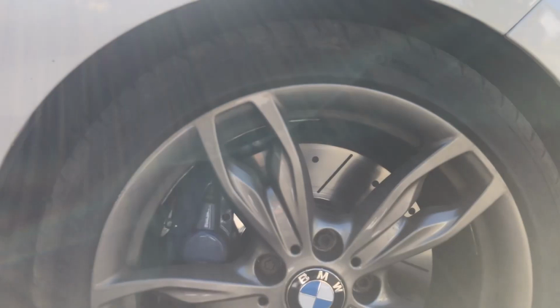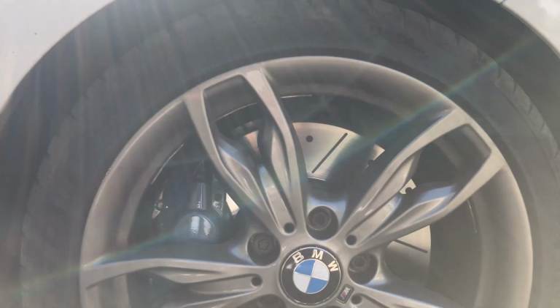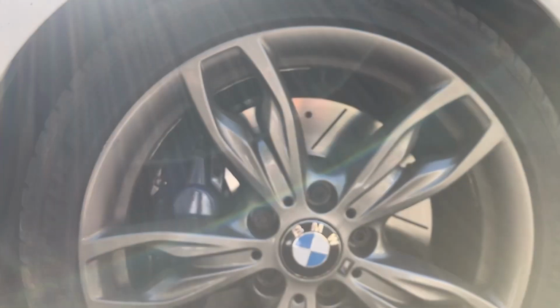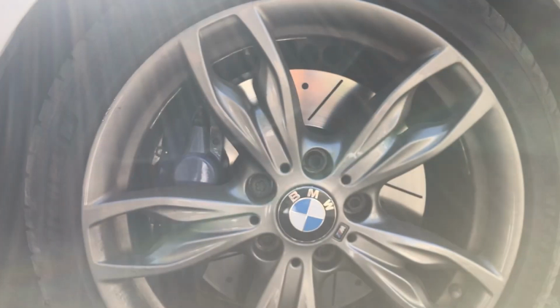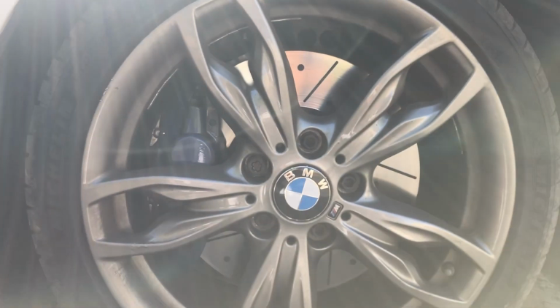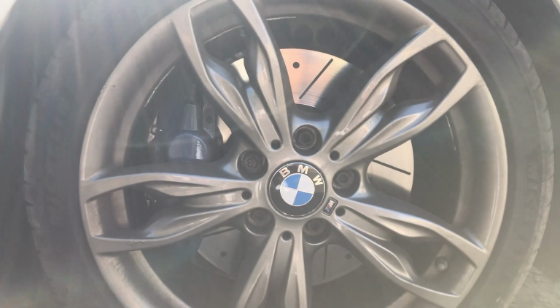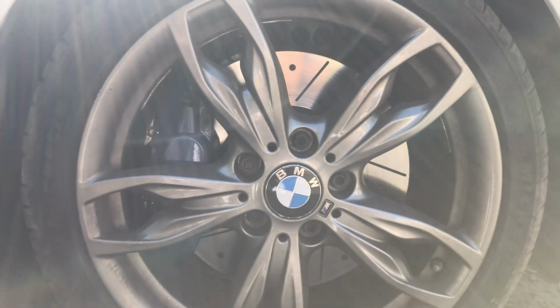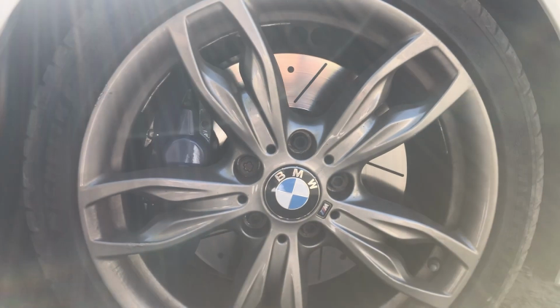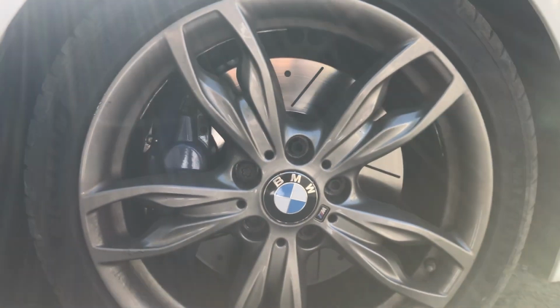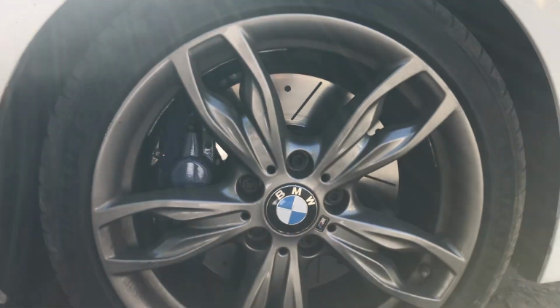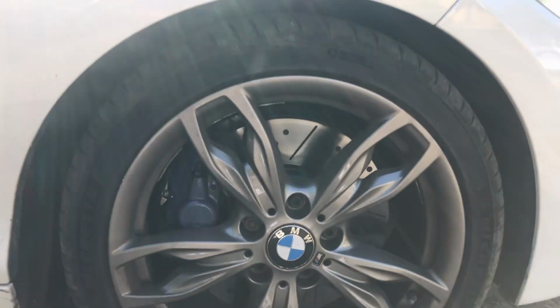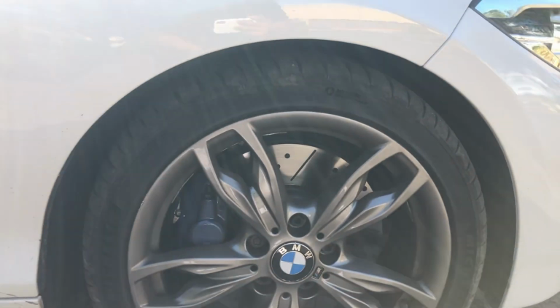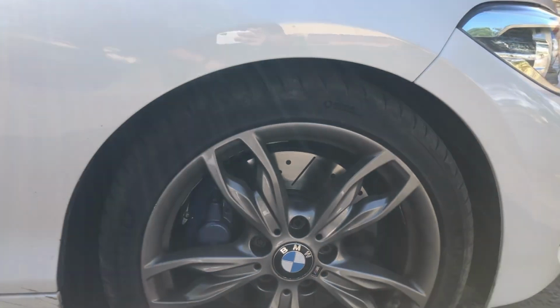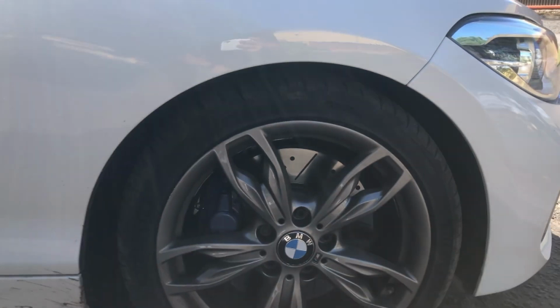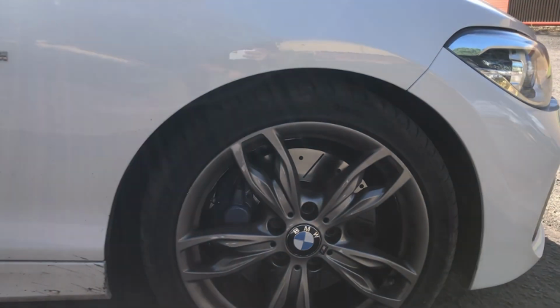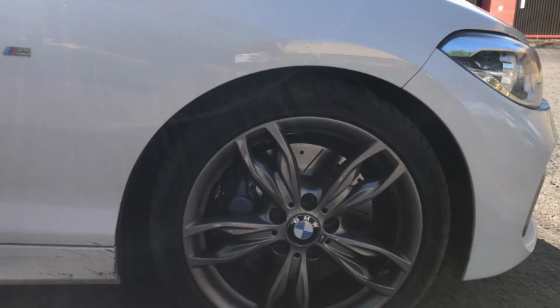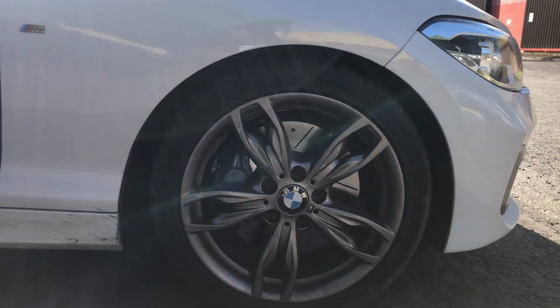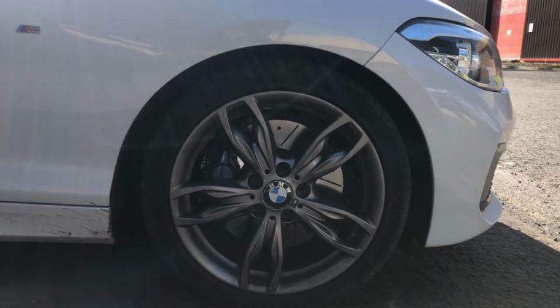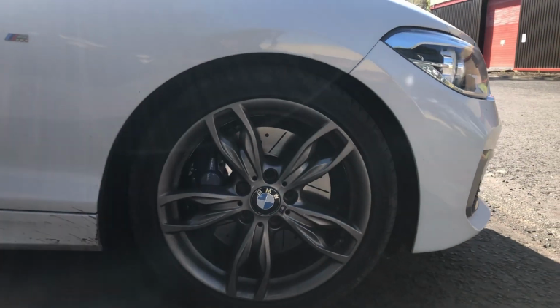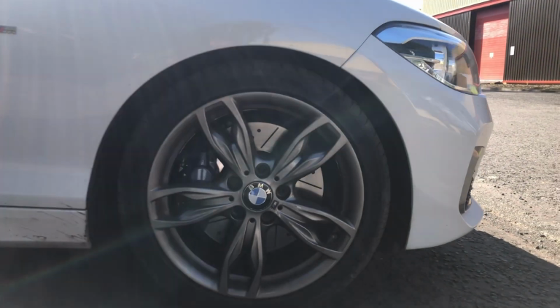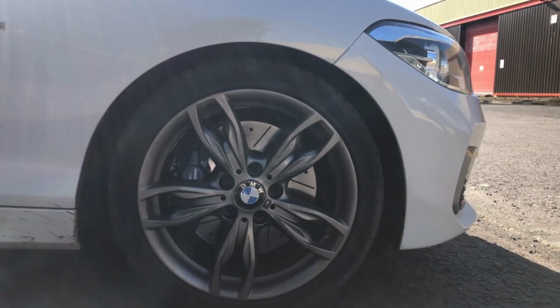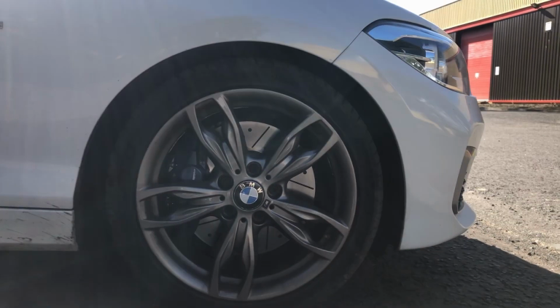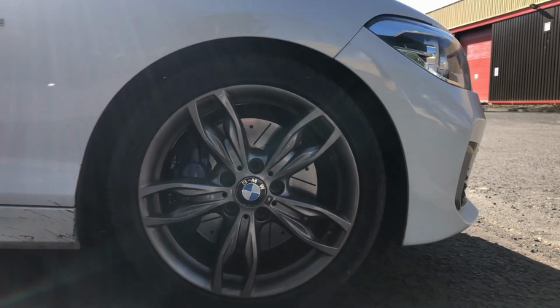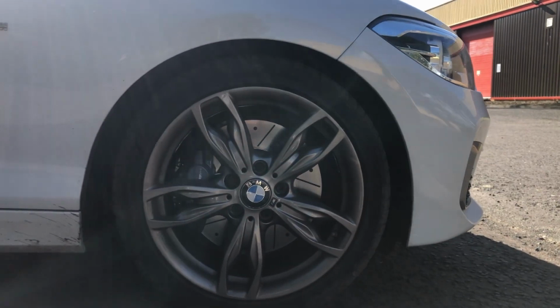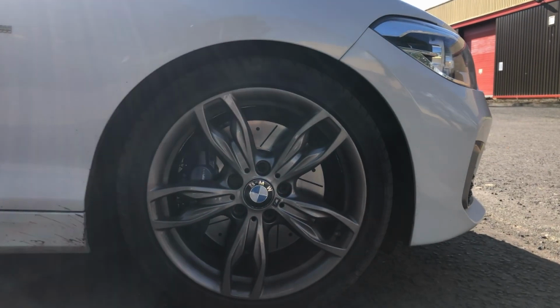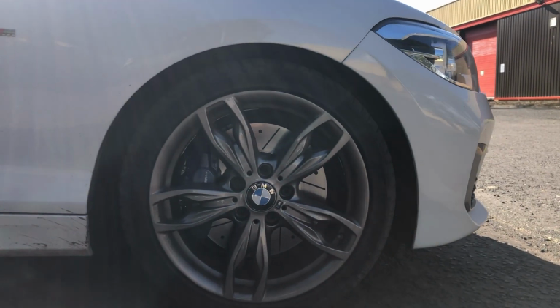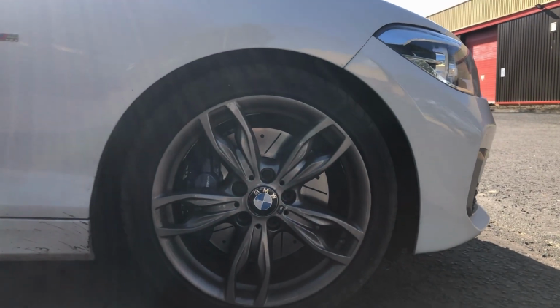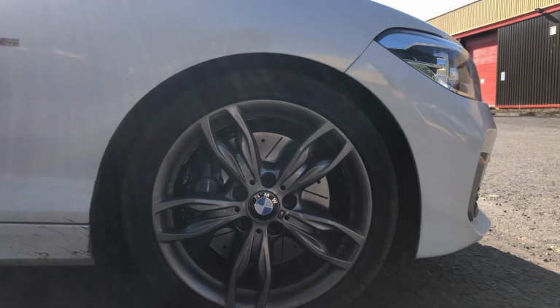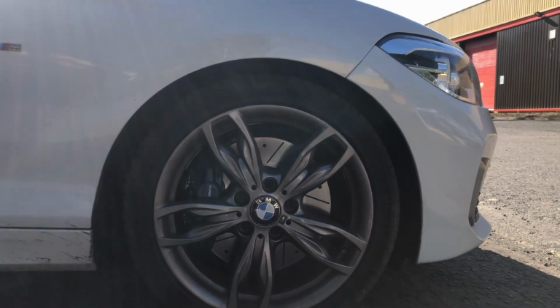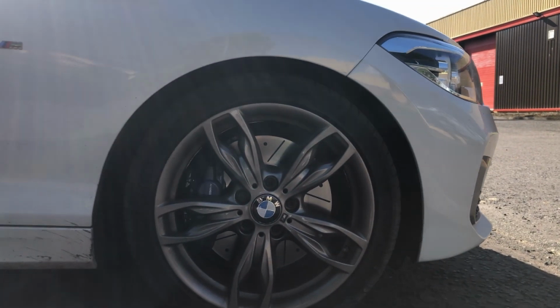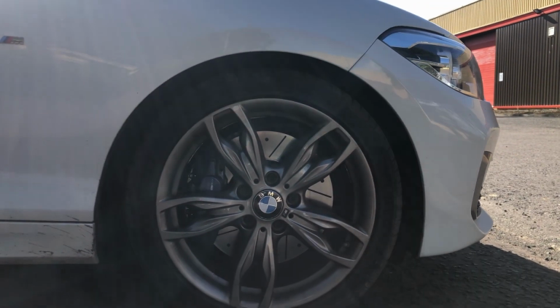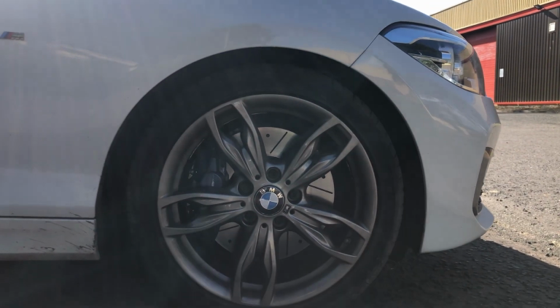The wheels pretty much transform a car, so I want to try and find some decent wheels. But for the time being, they do the job.